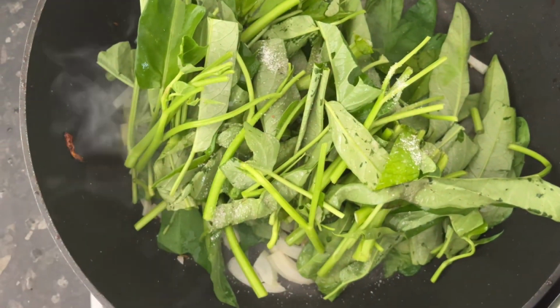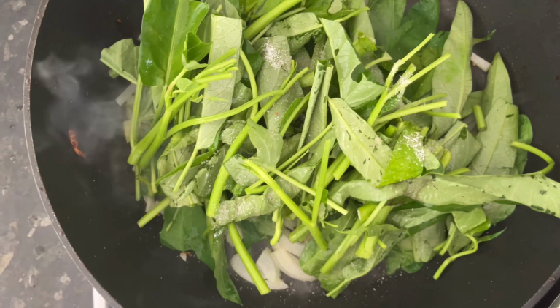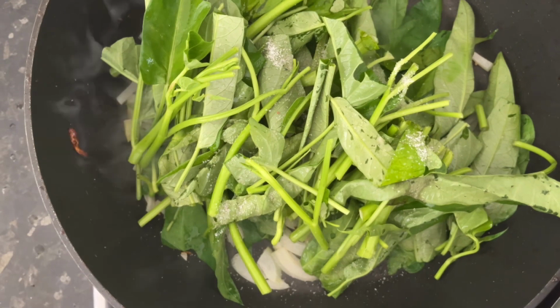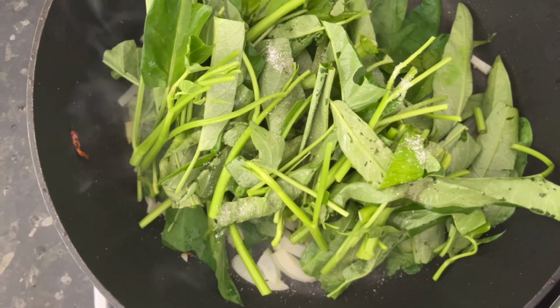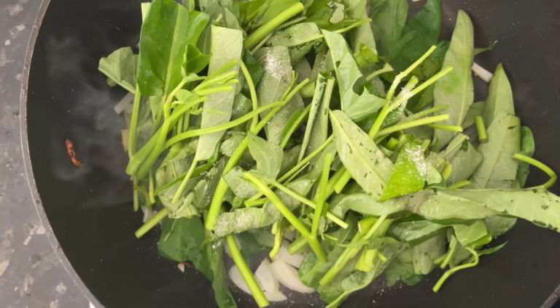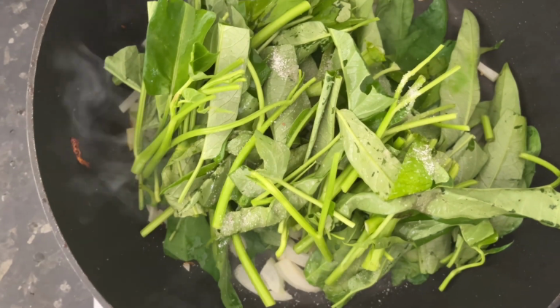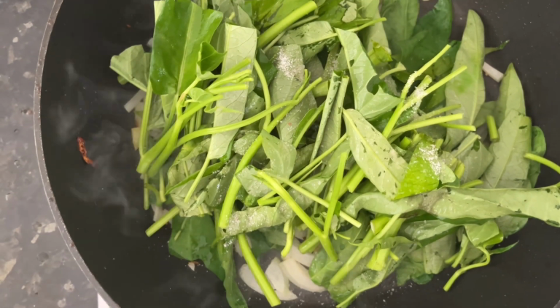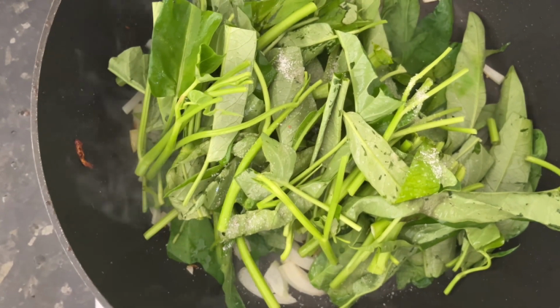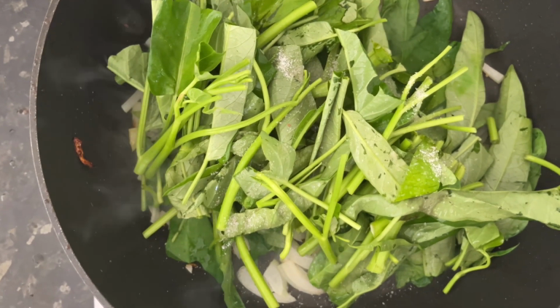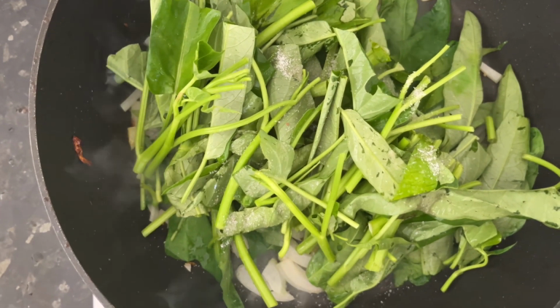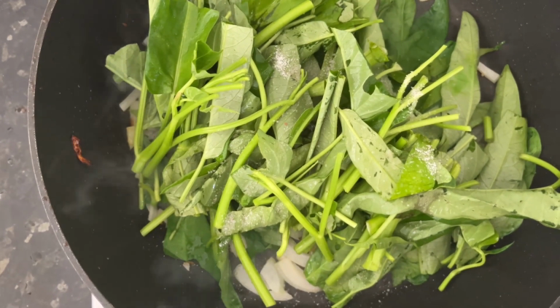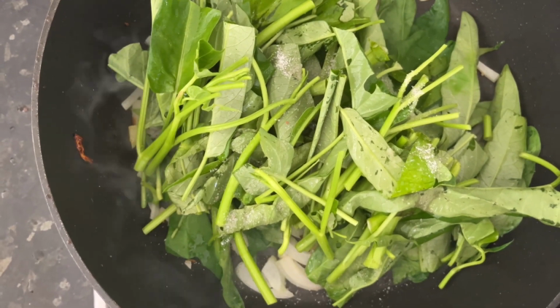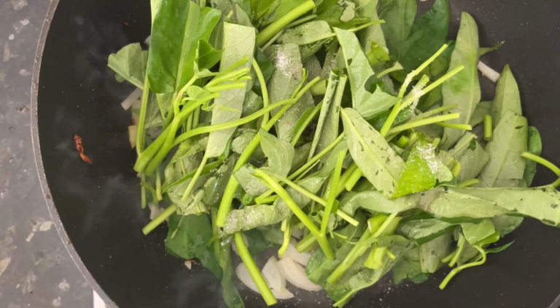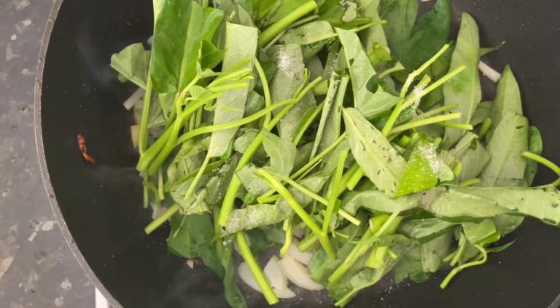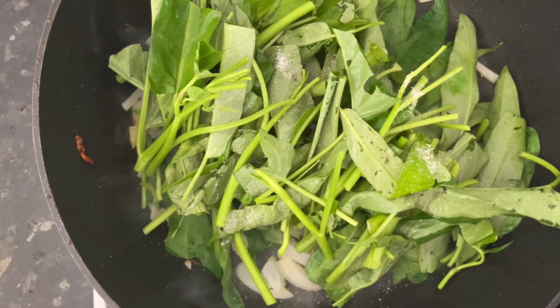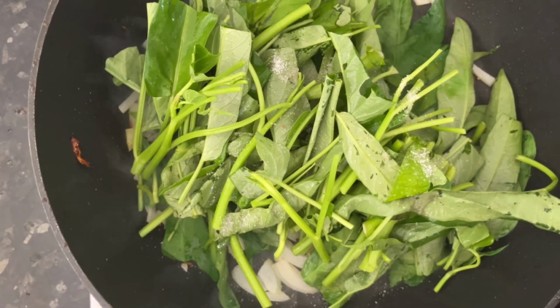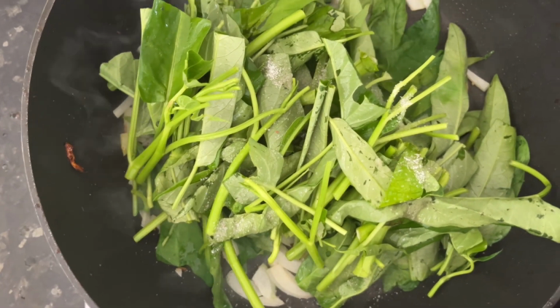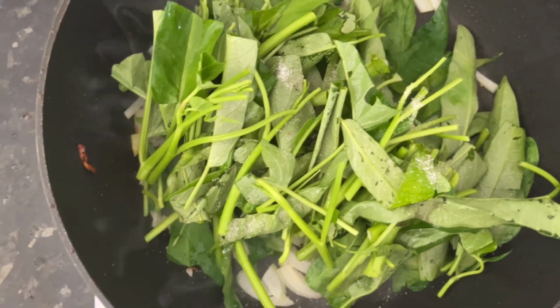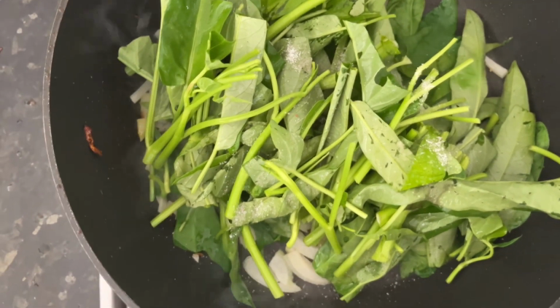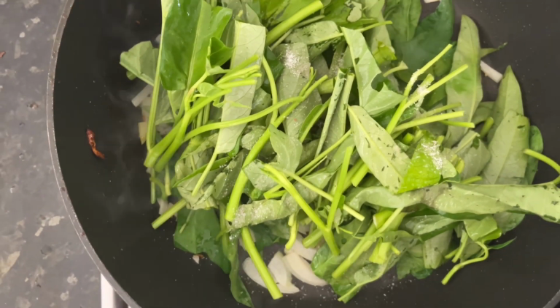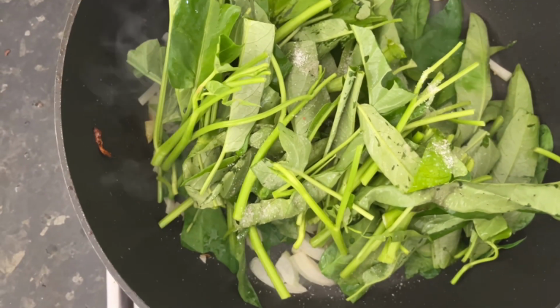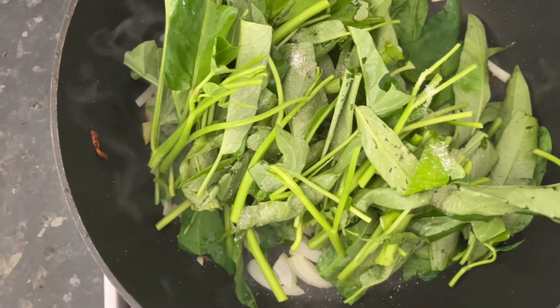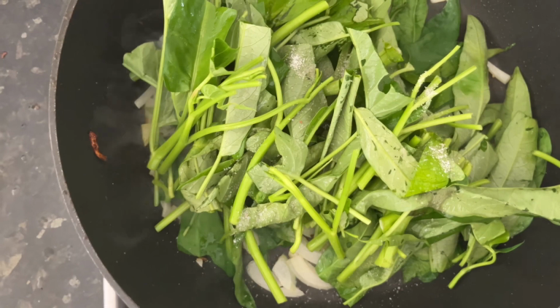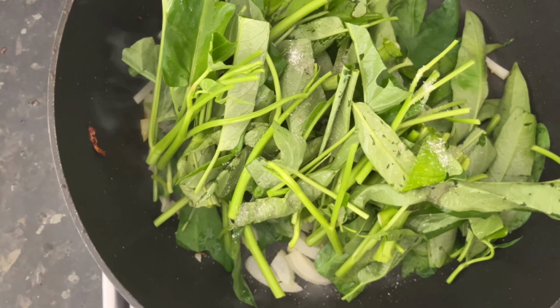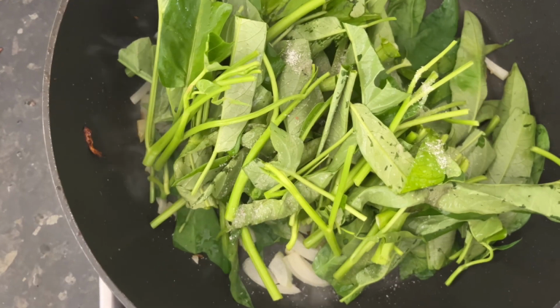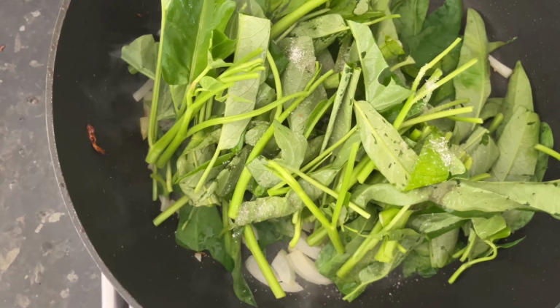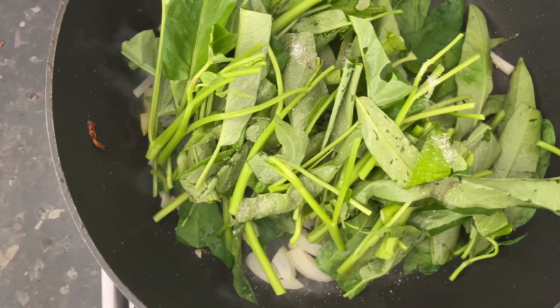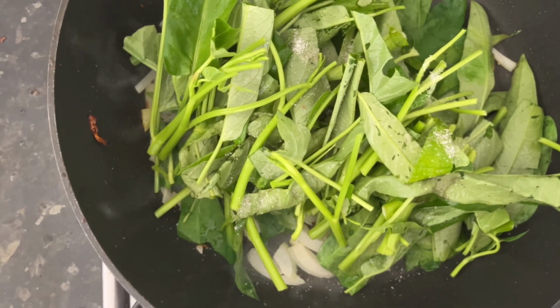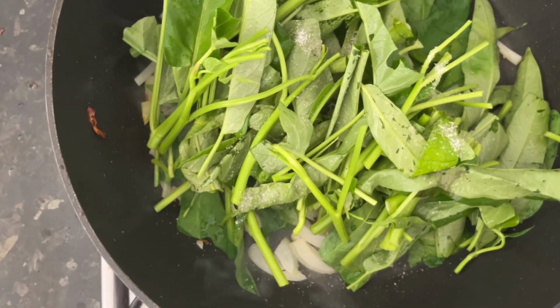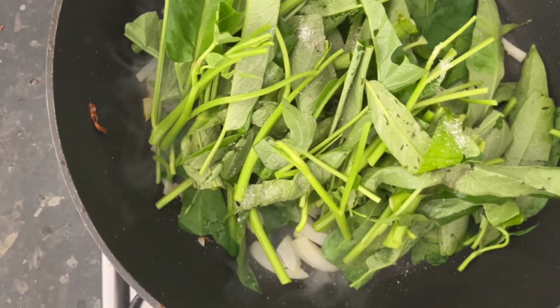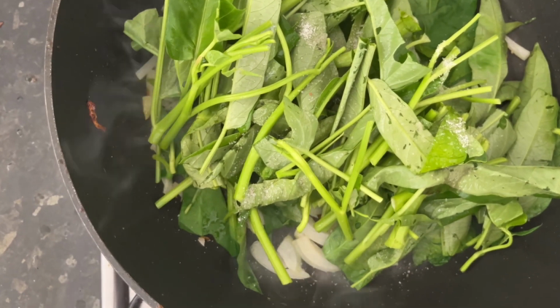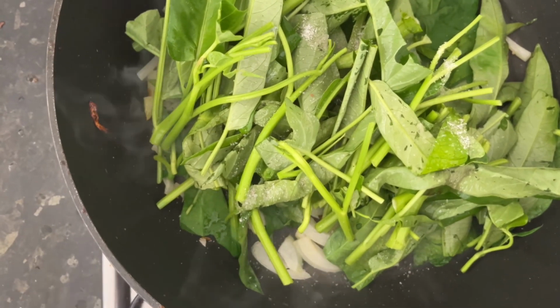Now we are going to add some salt, and then we are adding the vinegar.